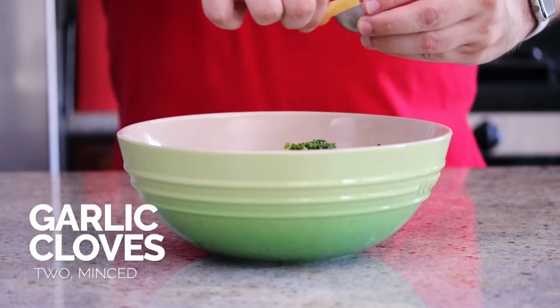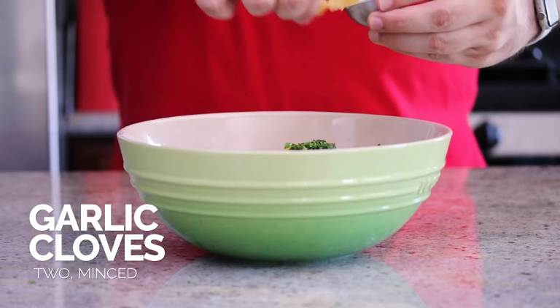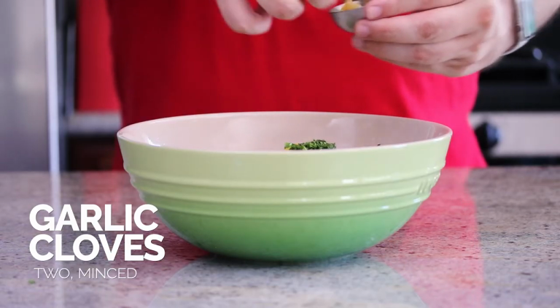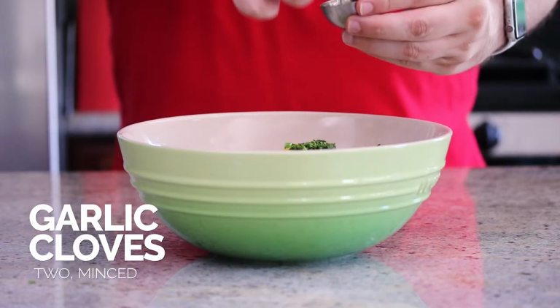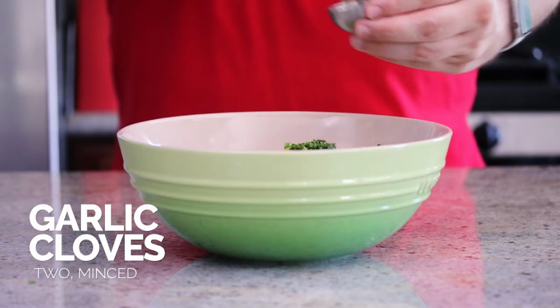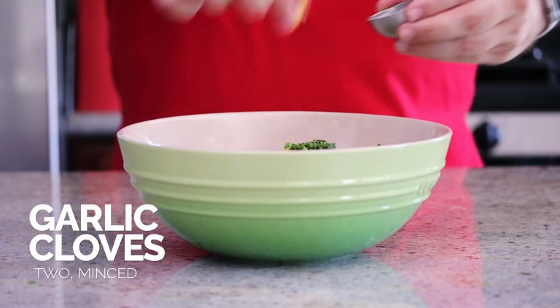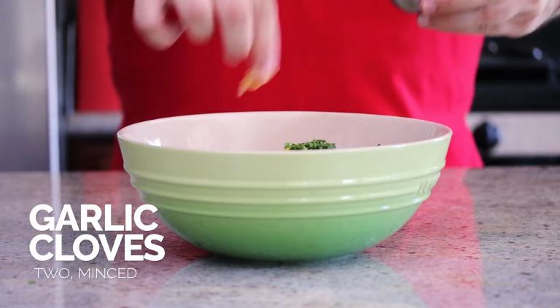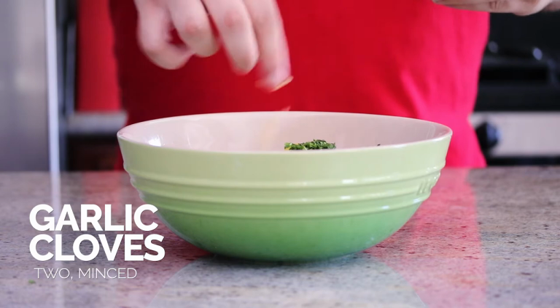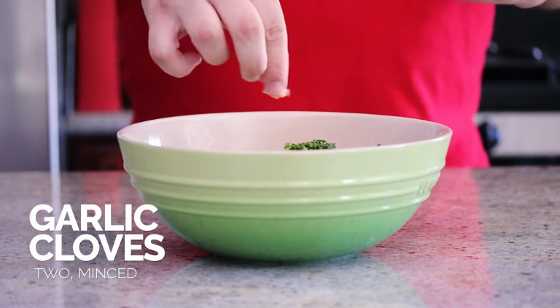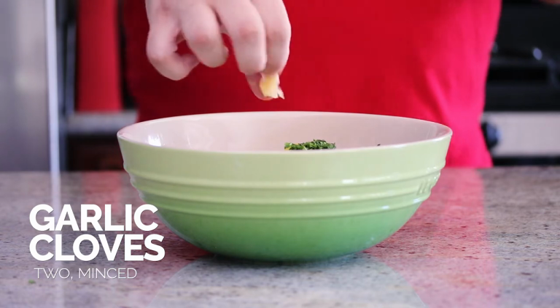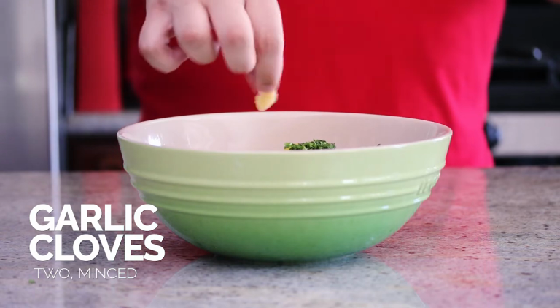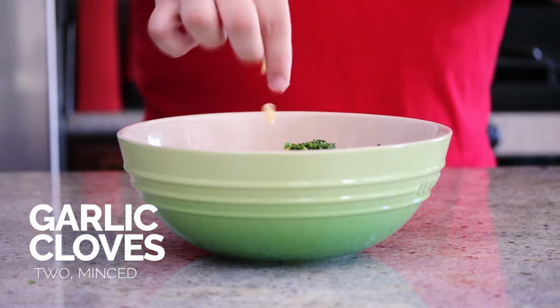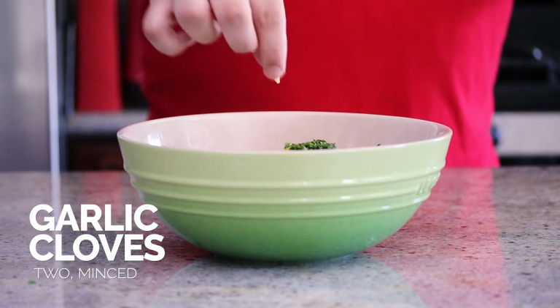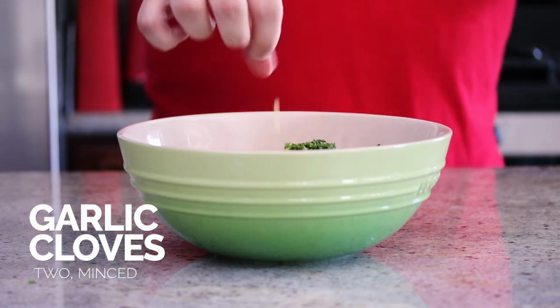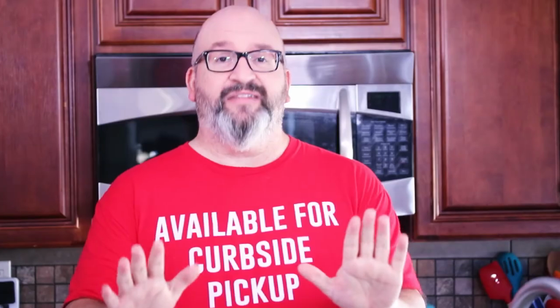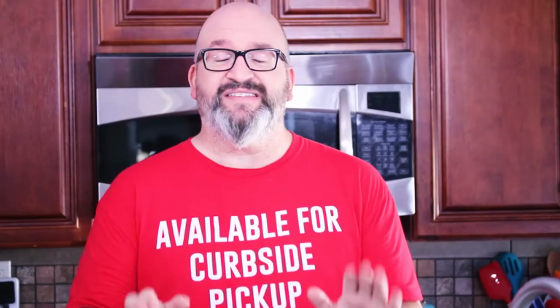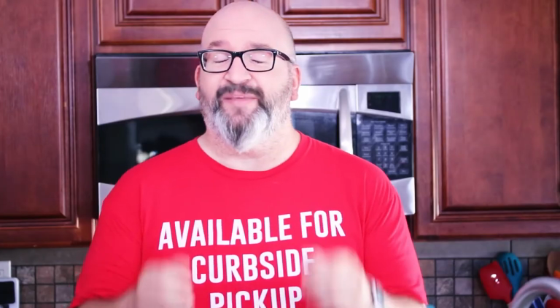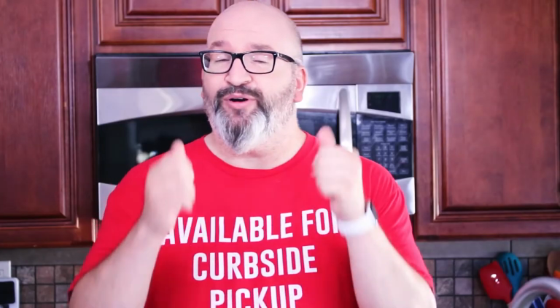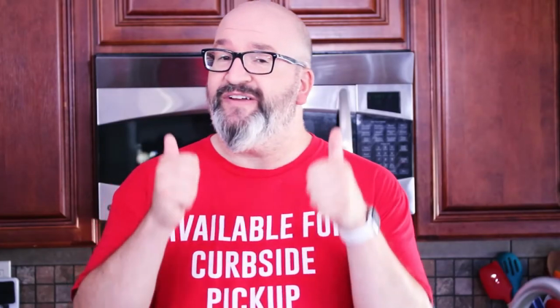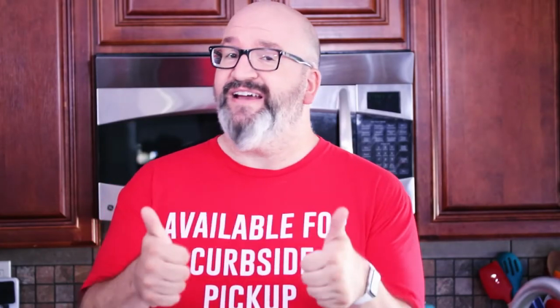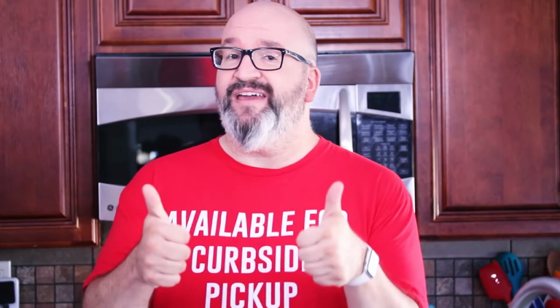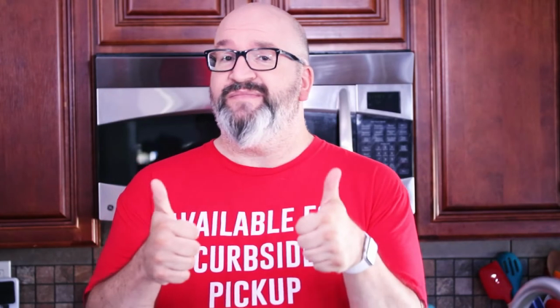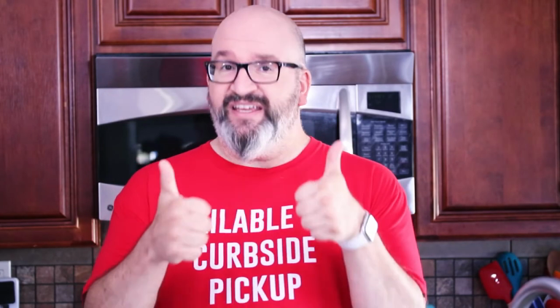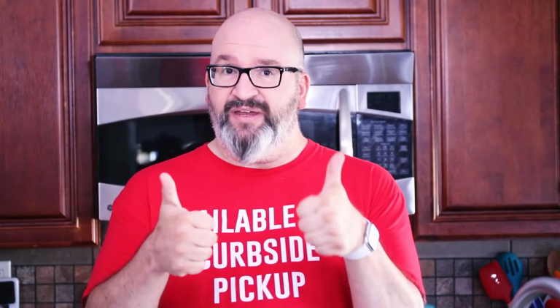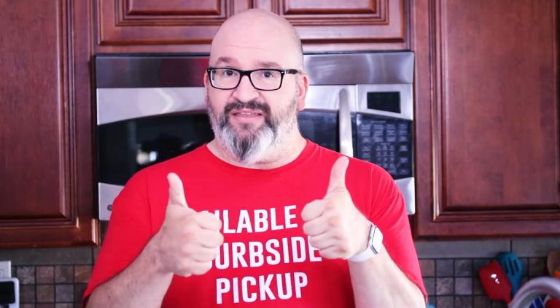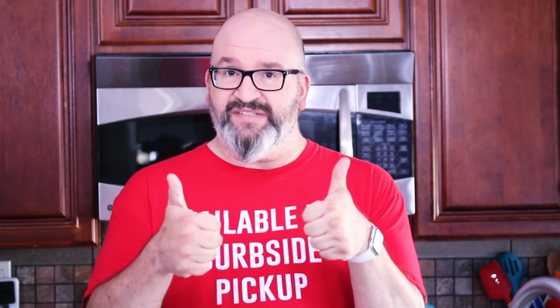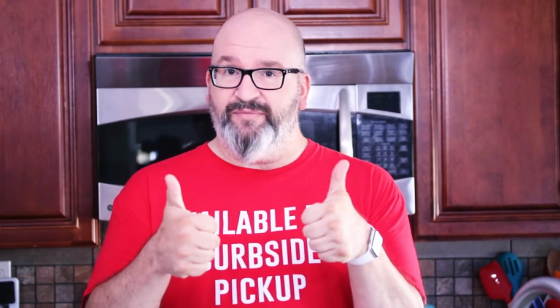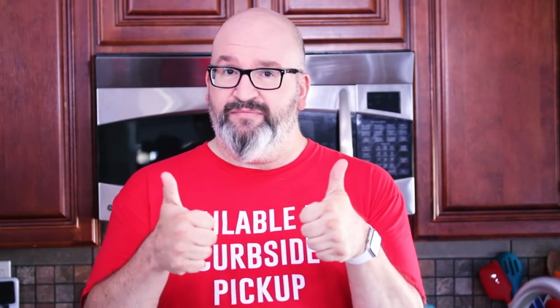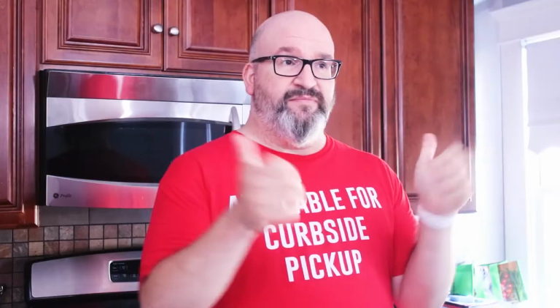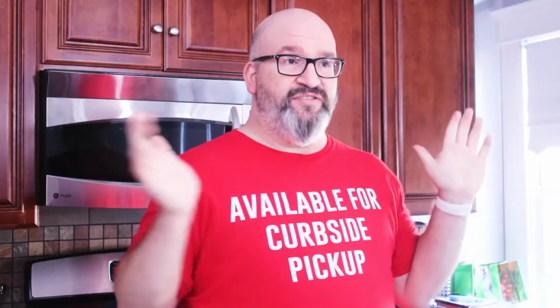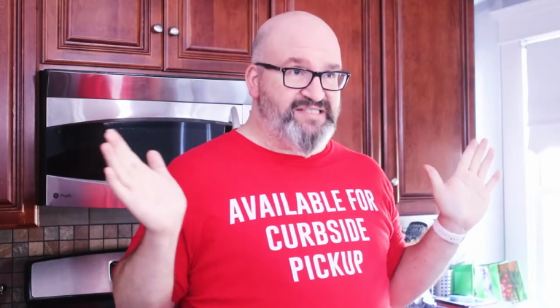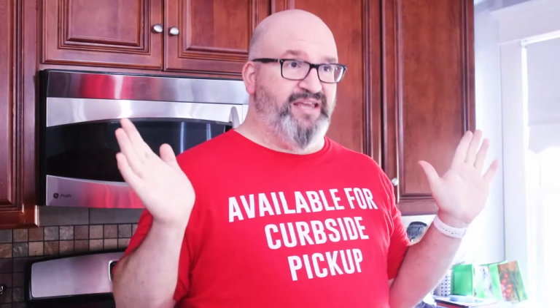If this recipe sounds good to you so far, this is the perfect time to give me a thumbs up. Just saying.